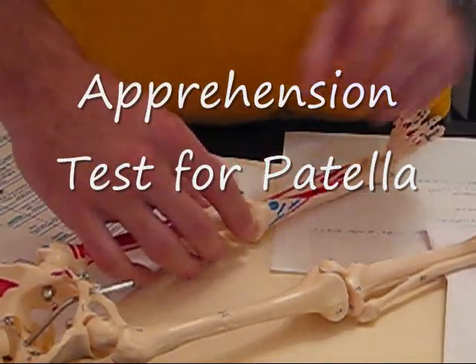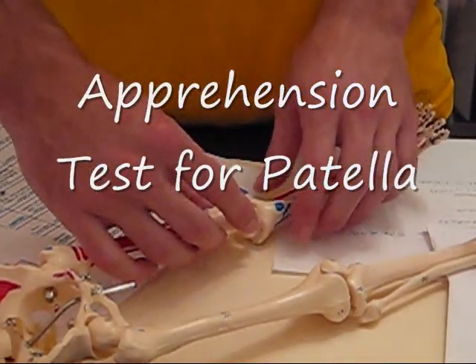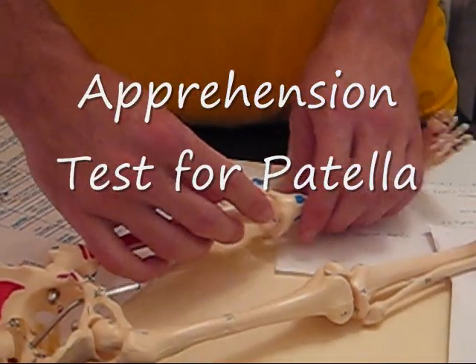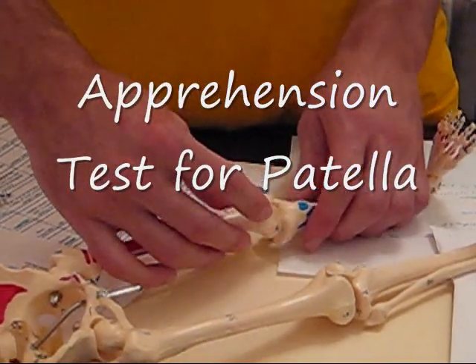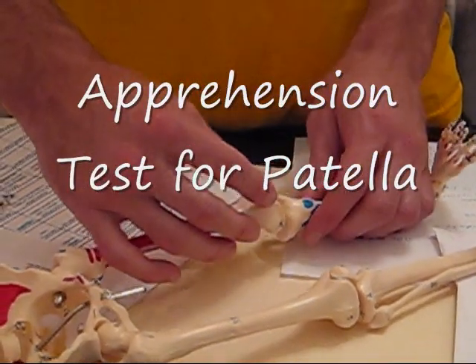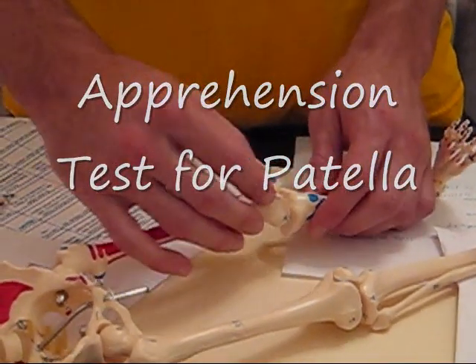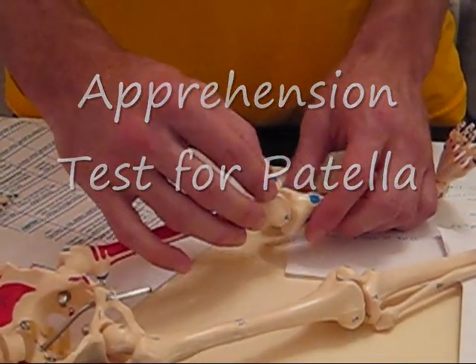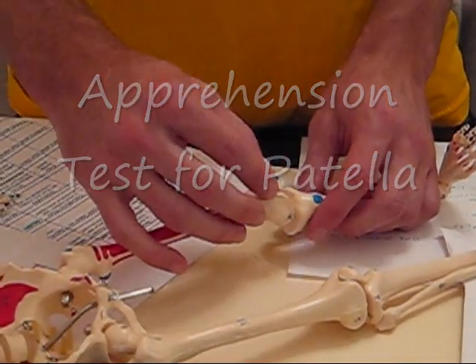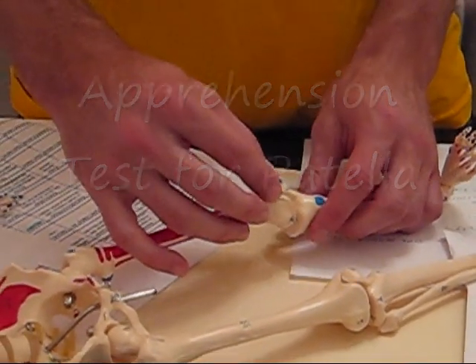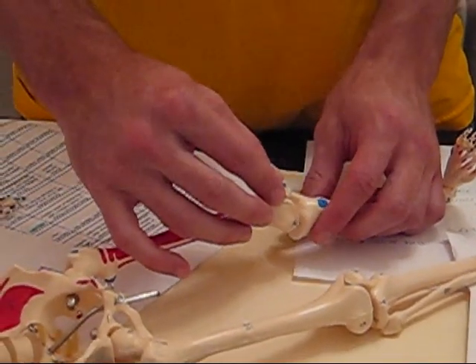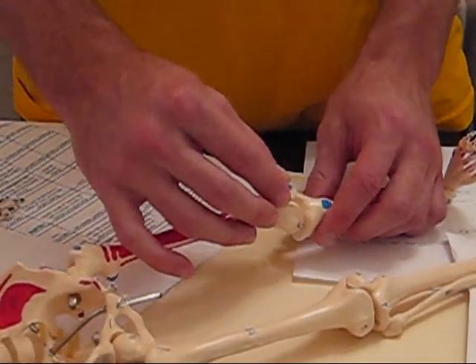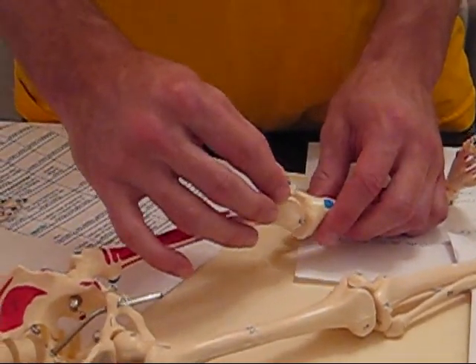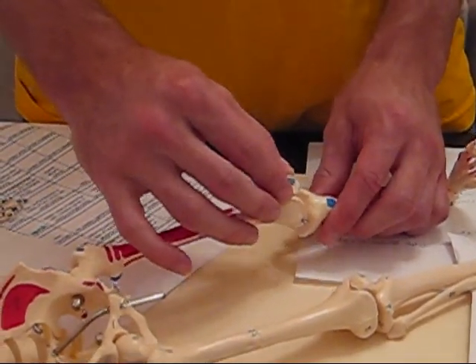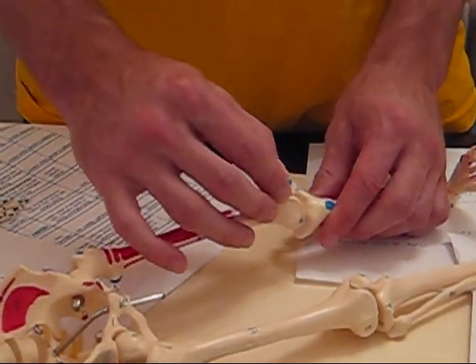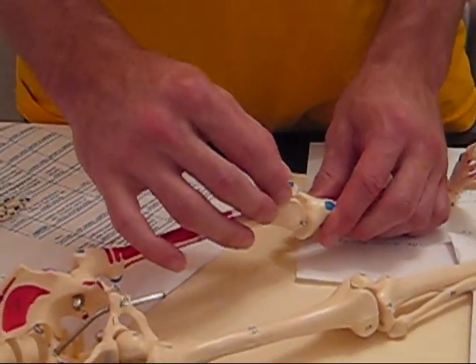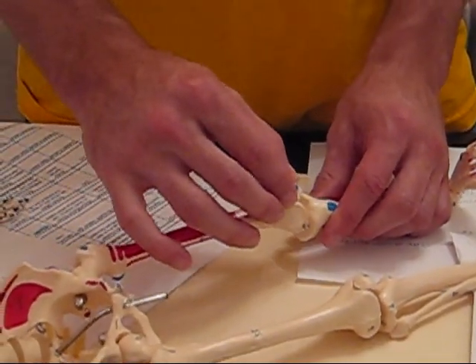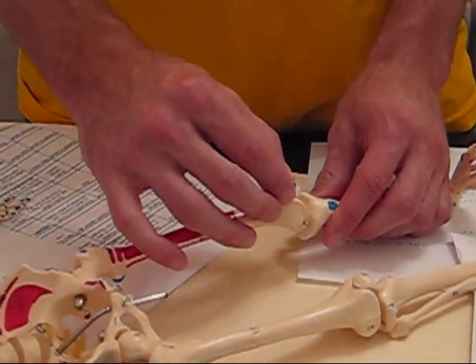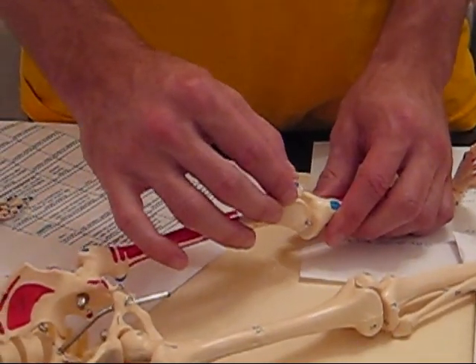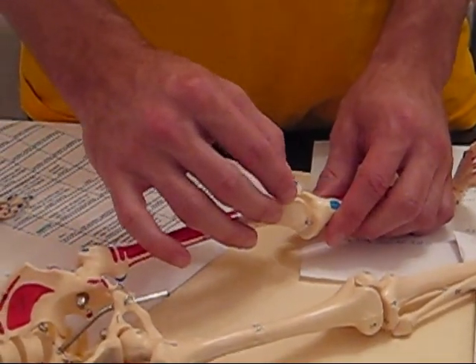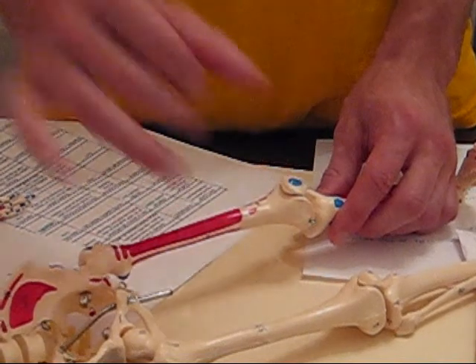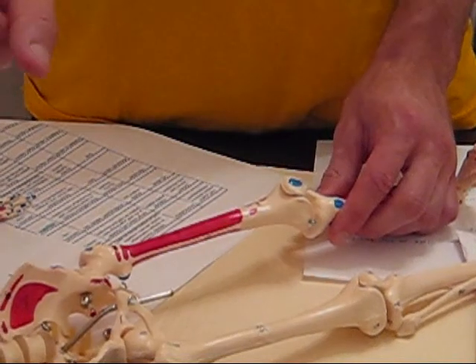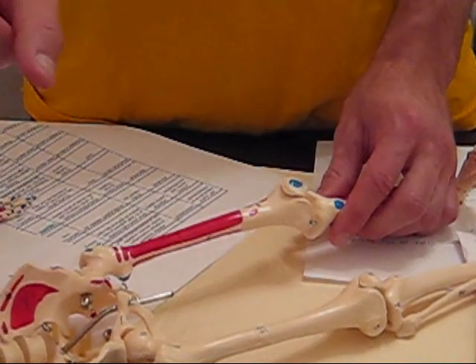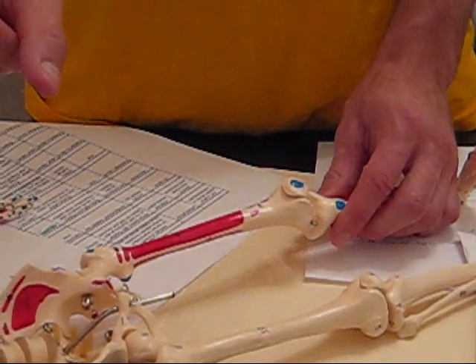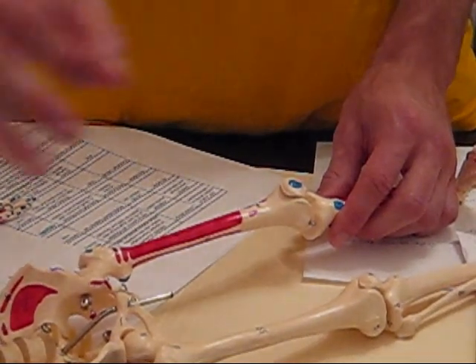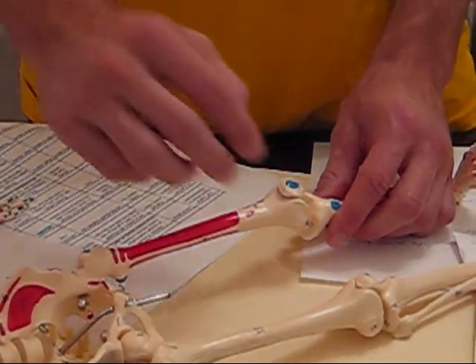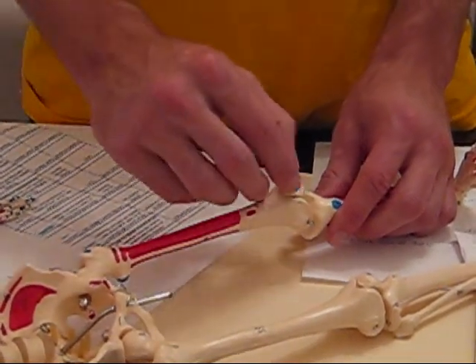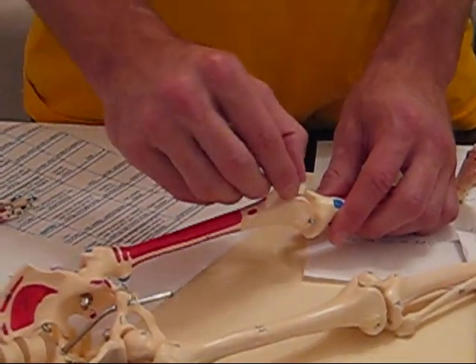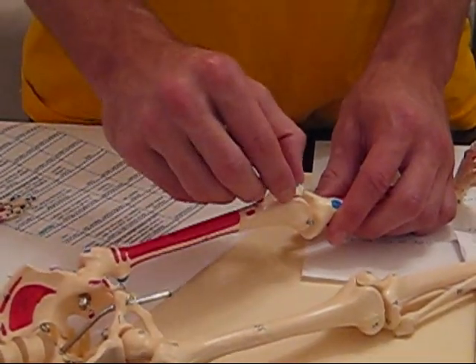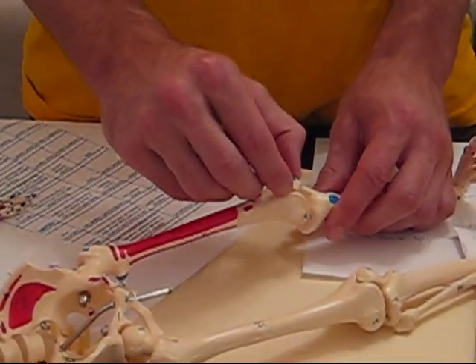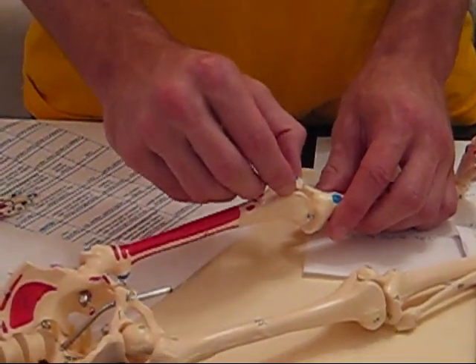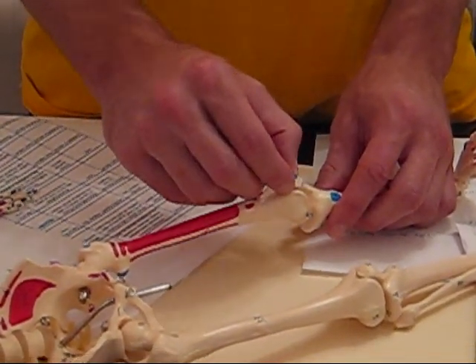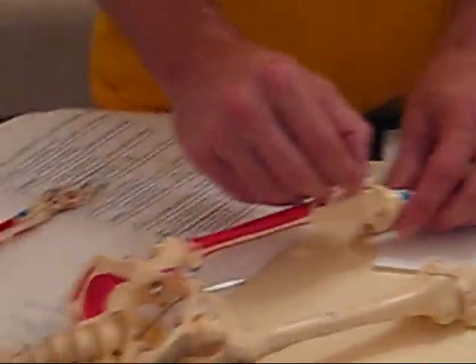Apprehension test for the patella — you're going to move the patella into different ranges, looking at their face to see if they have any wincing or if they're in any pain.